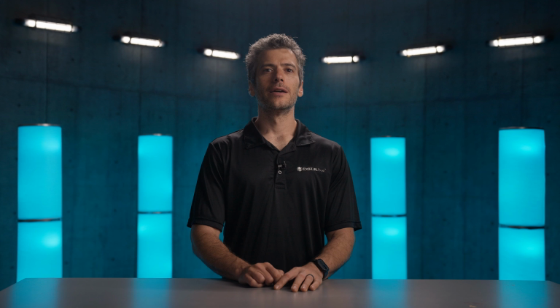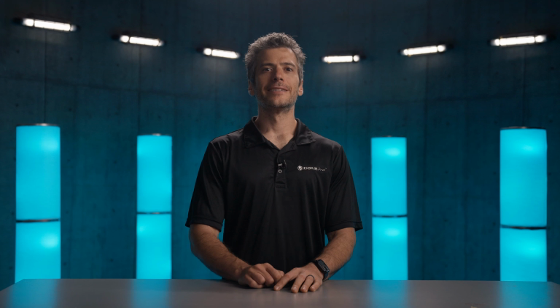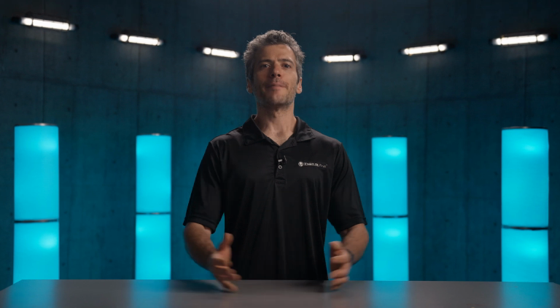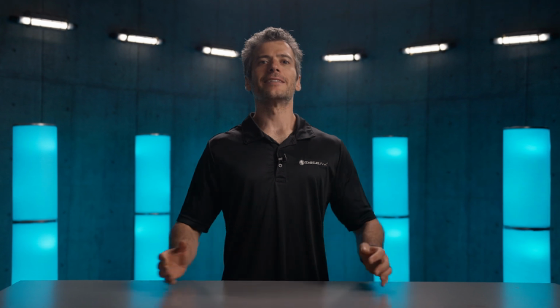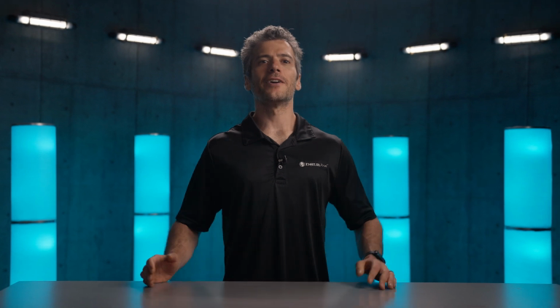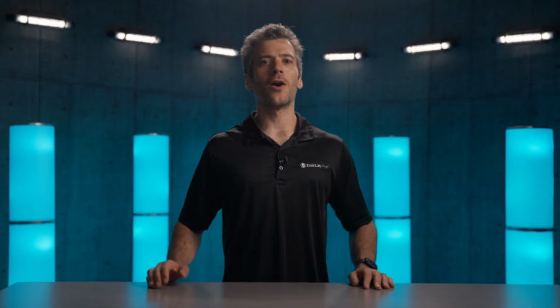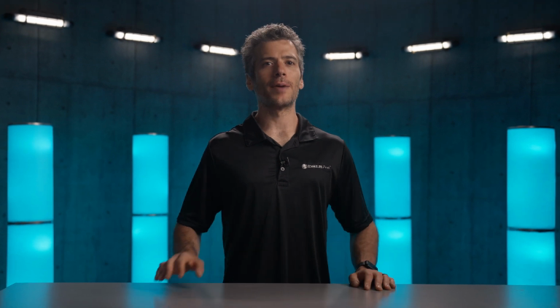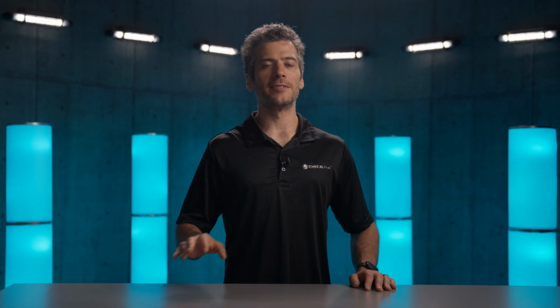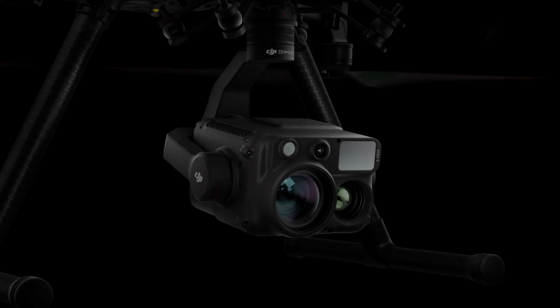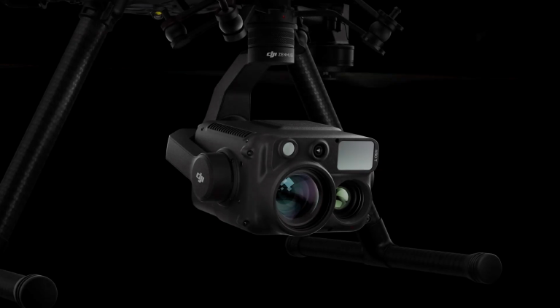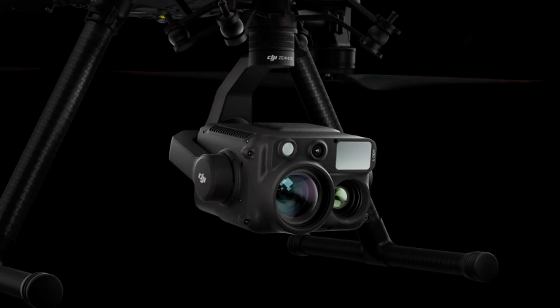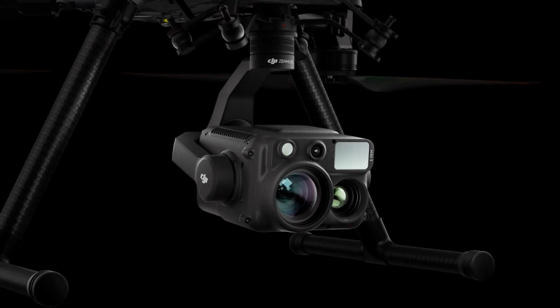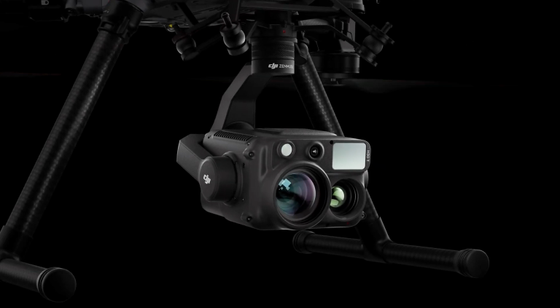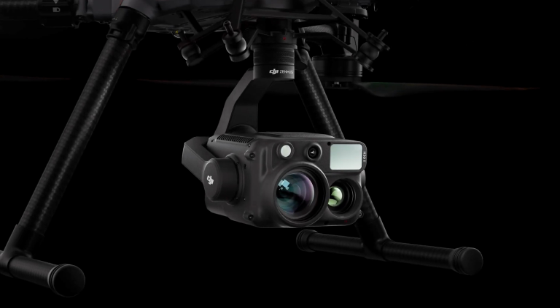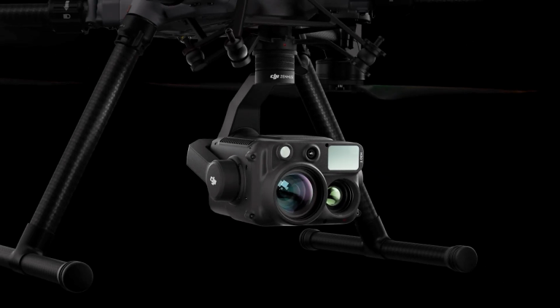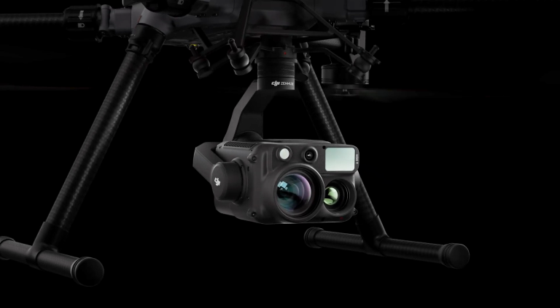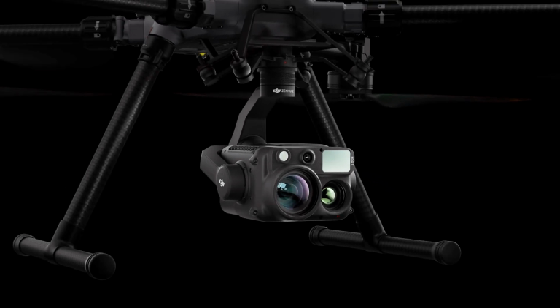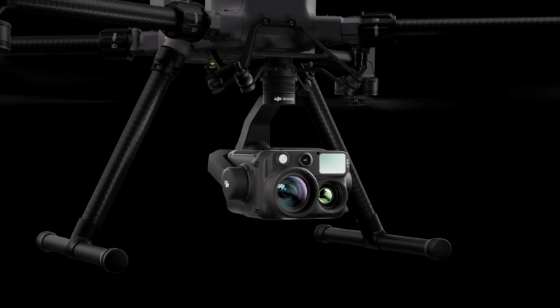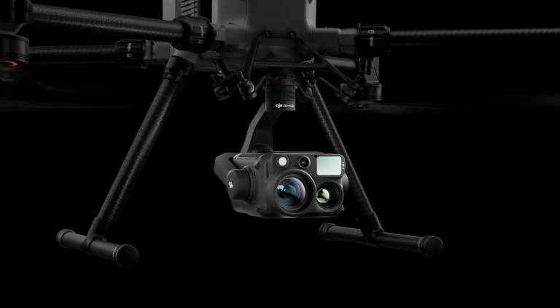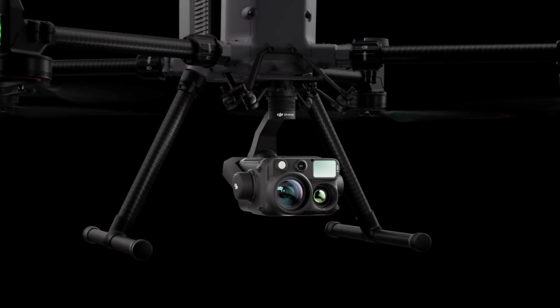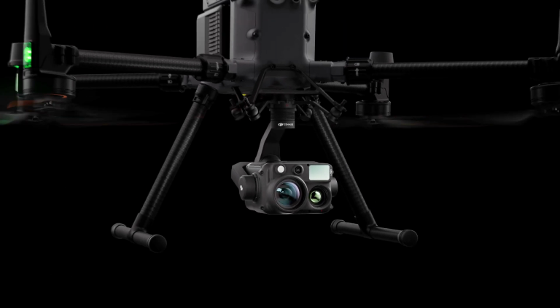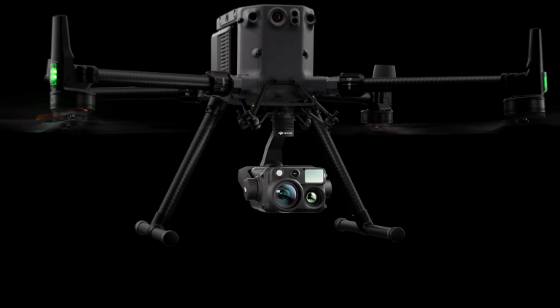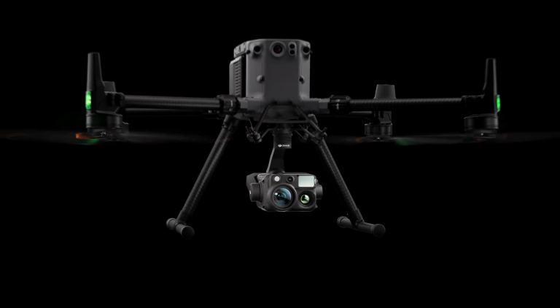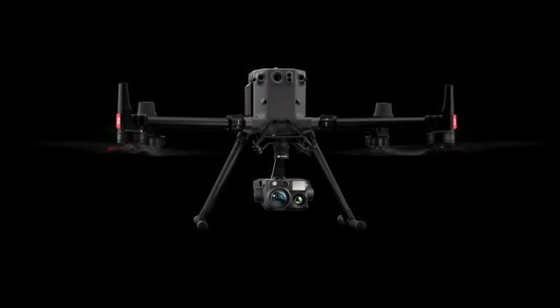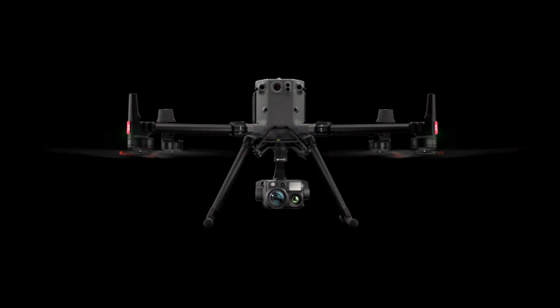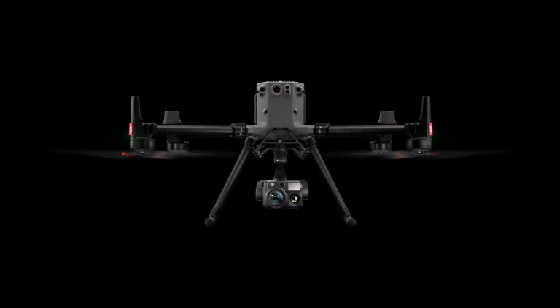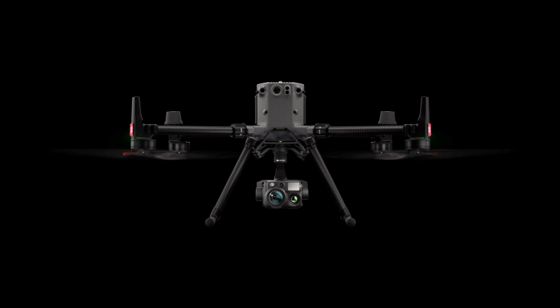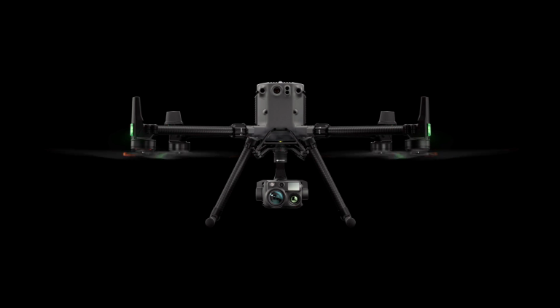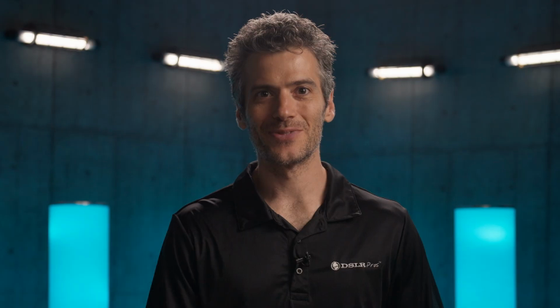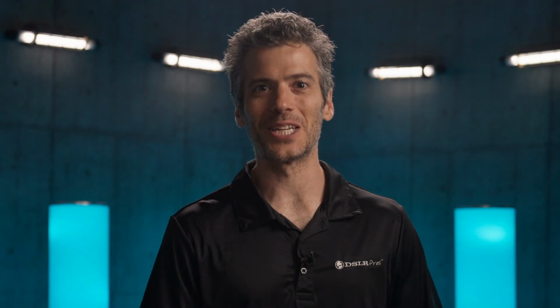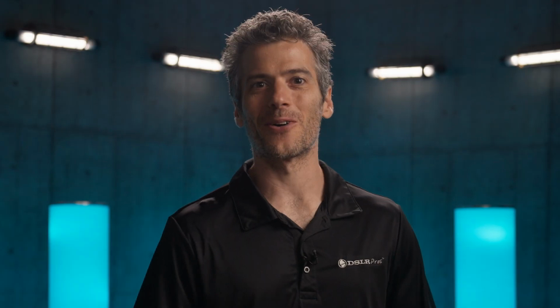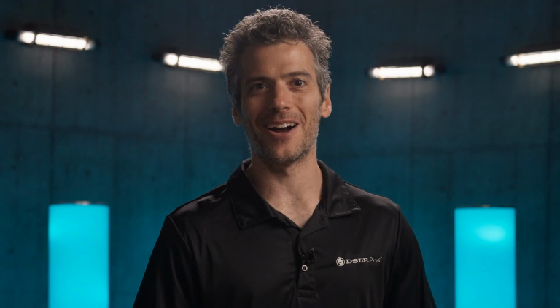Today I'm going to tell you all about DJI's latest payloads for the Matrice 300 series drones. Stick around.